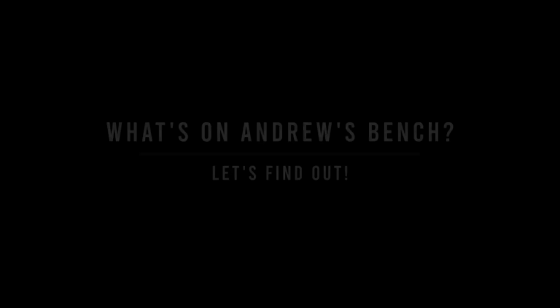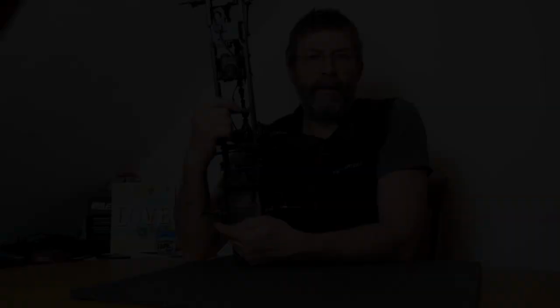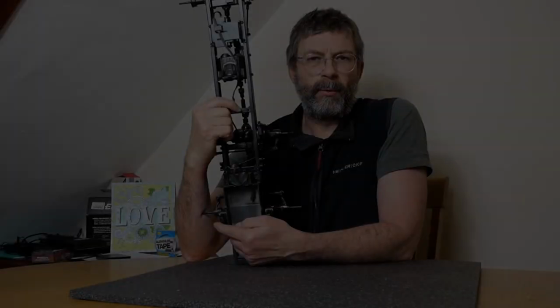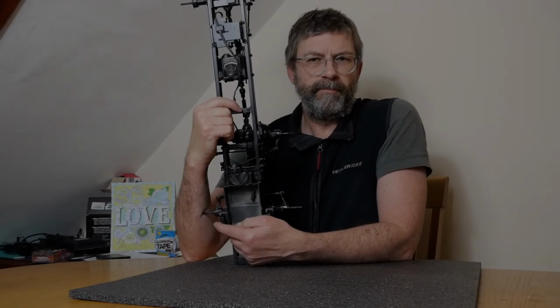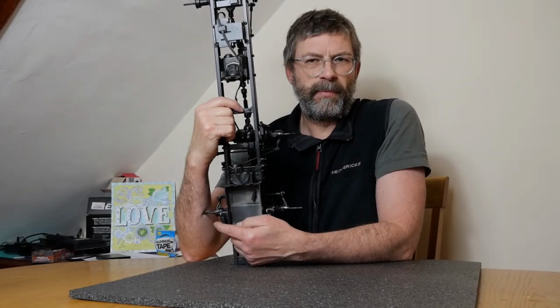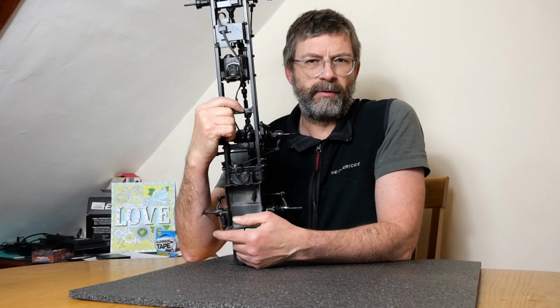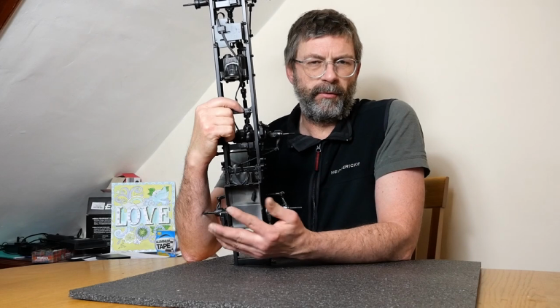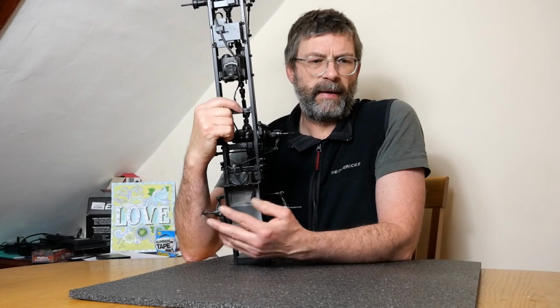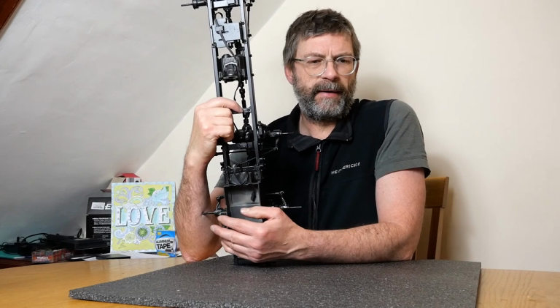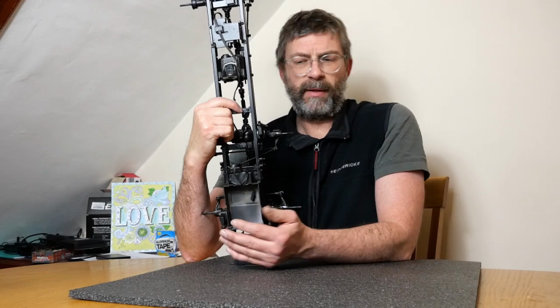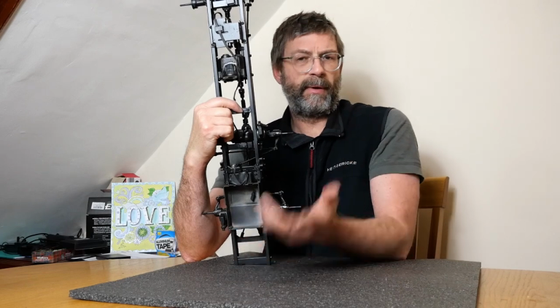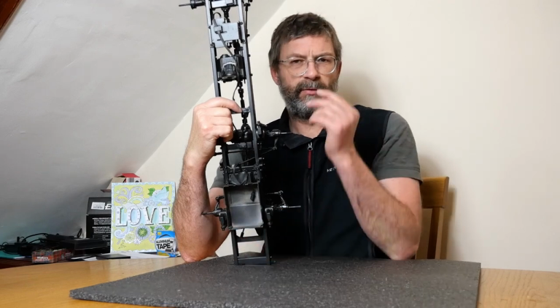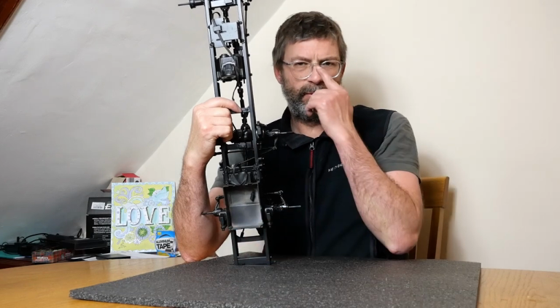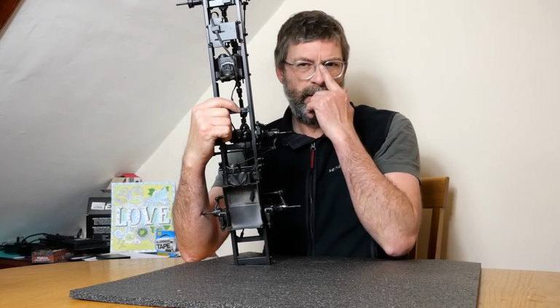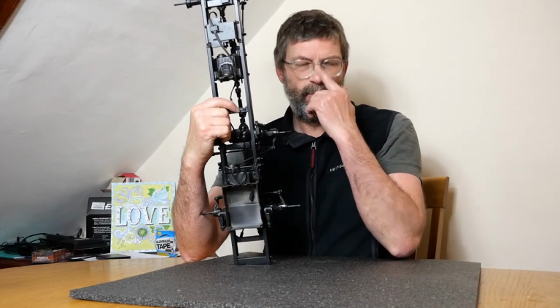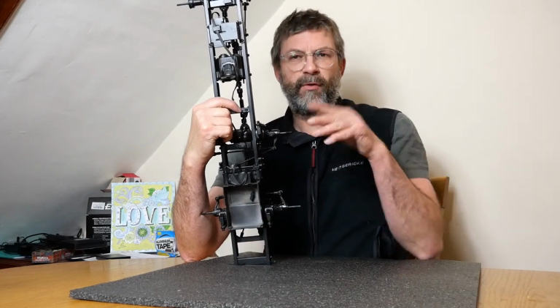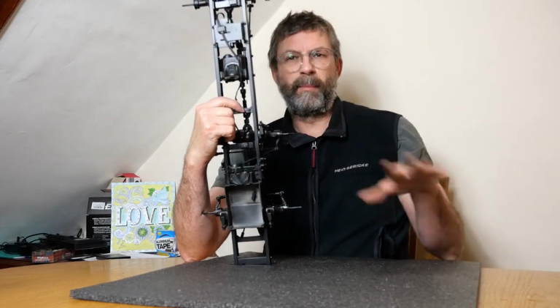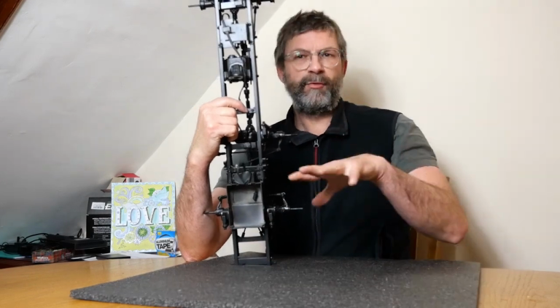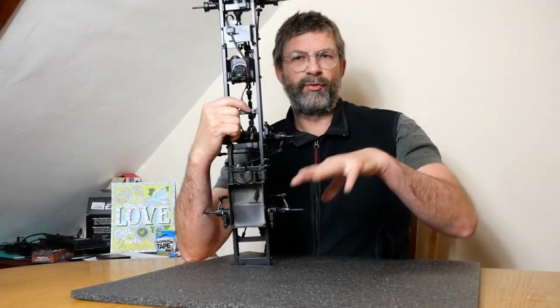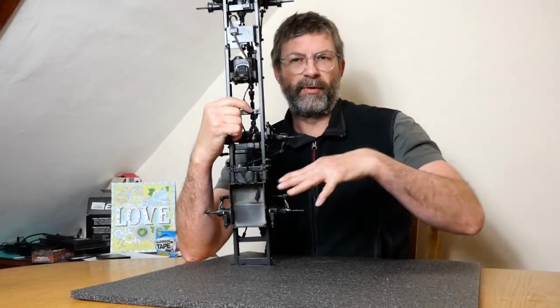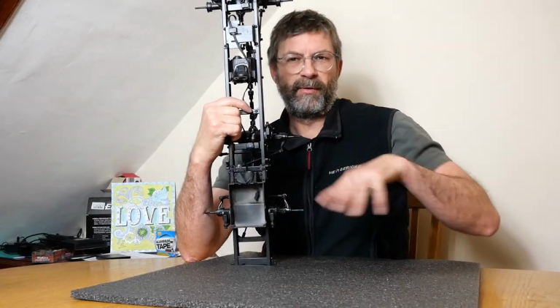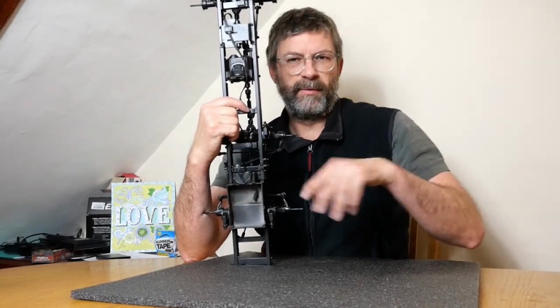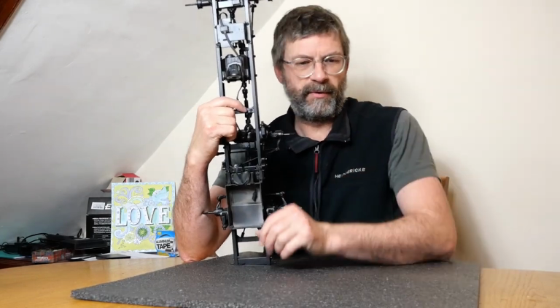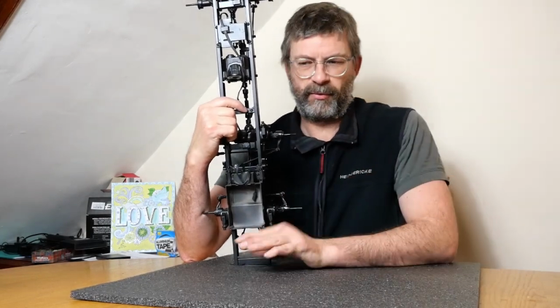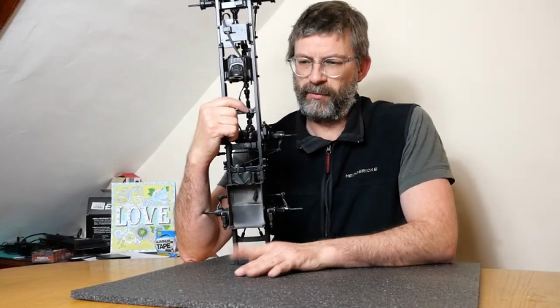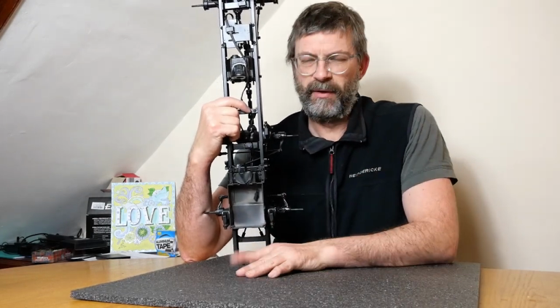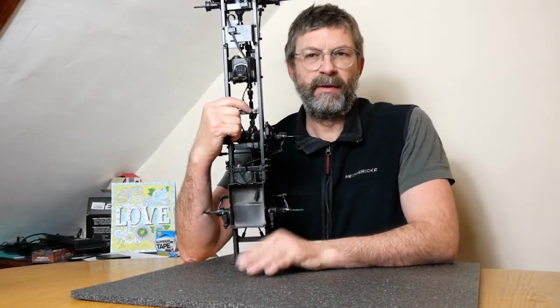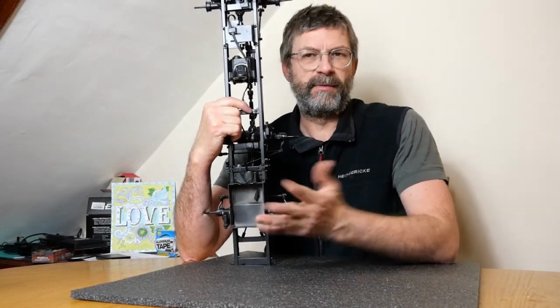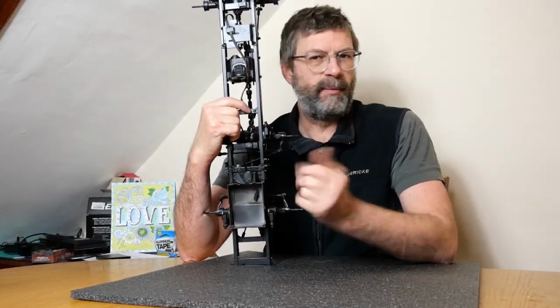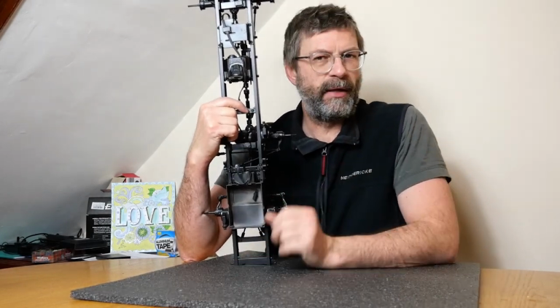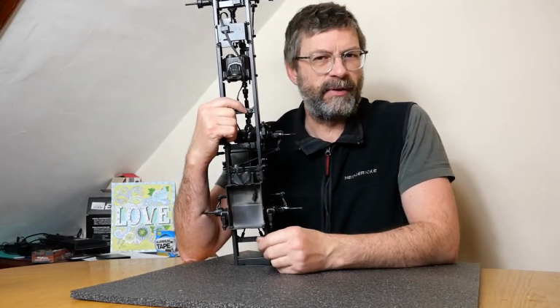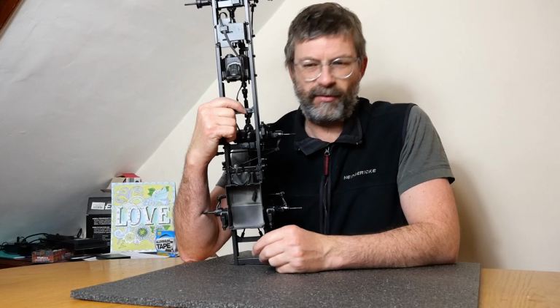Hello everyone, it's Andrew. Welcome back to what's on the bench, or the sort of table as it is.